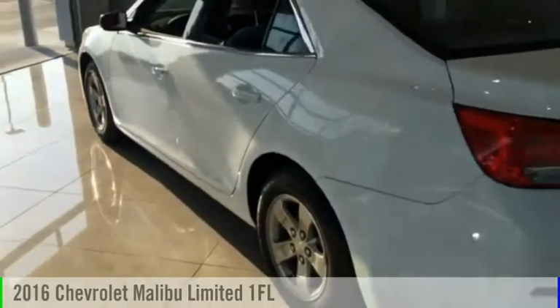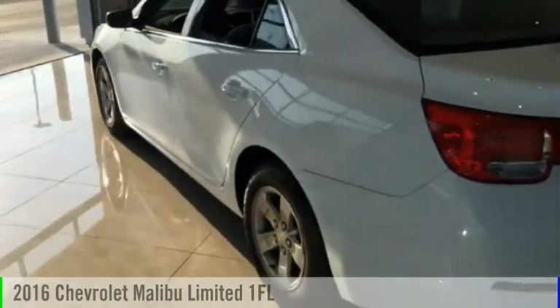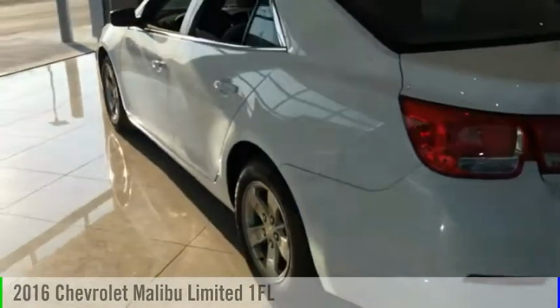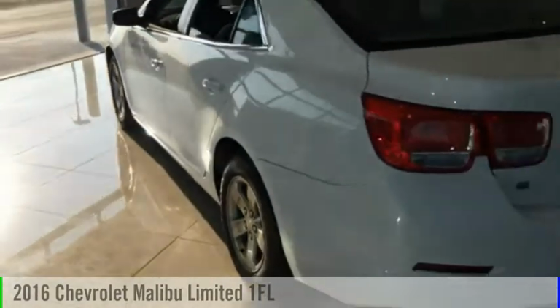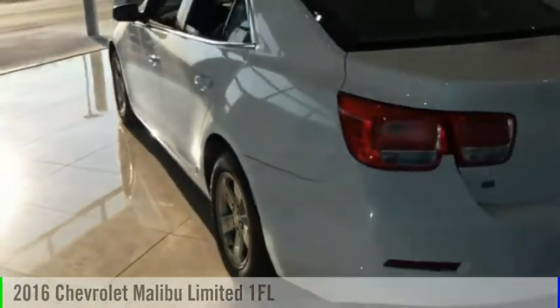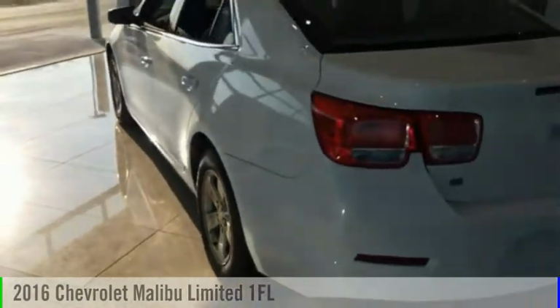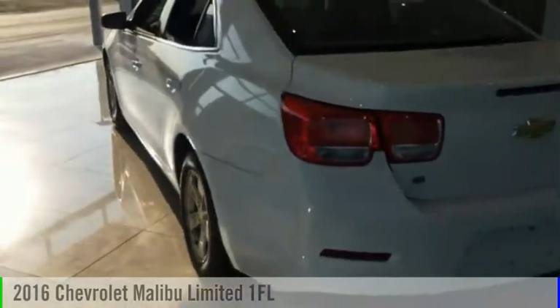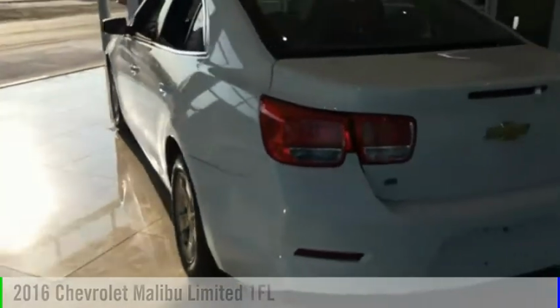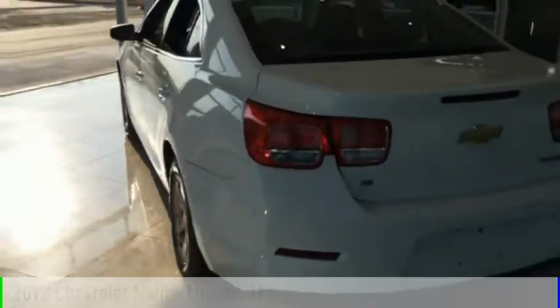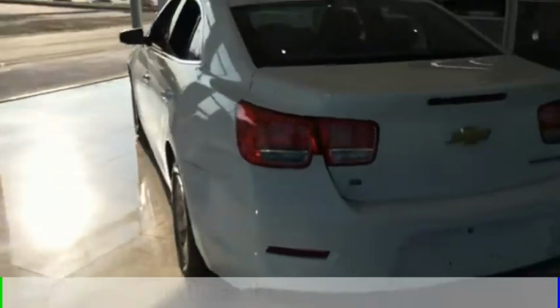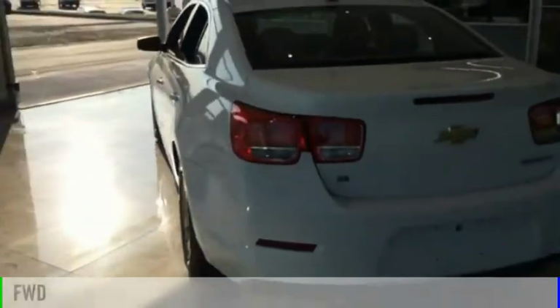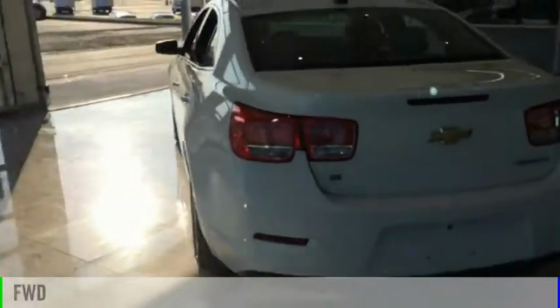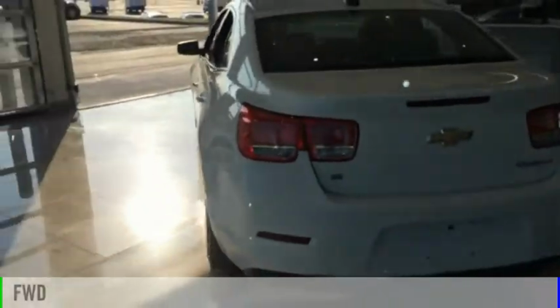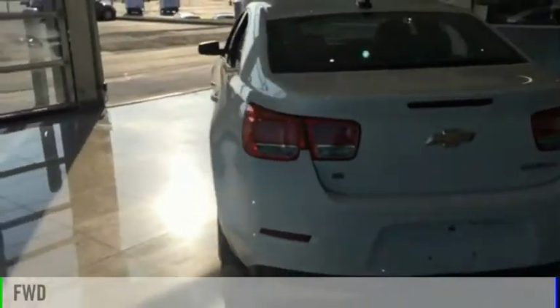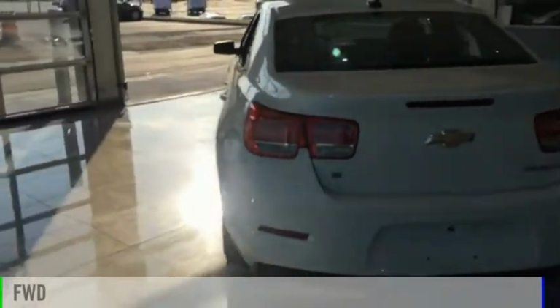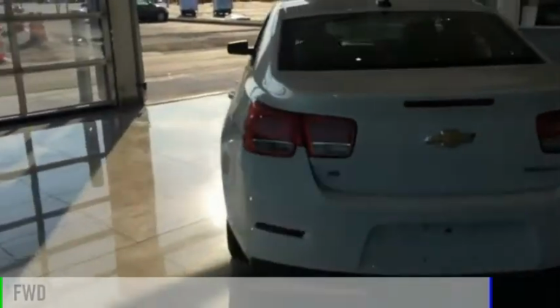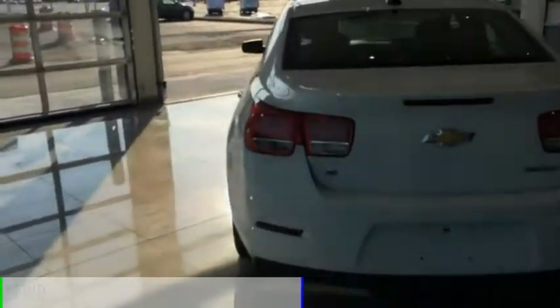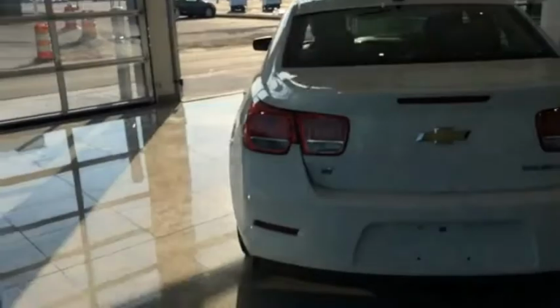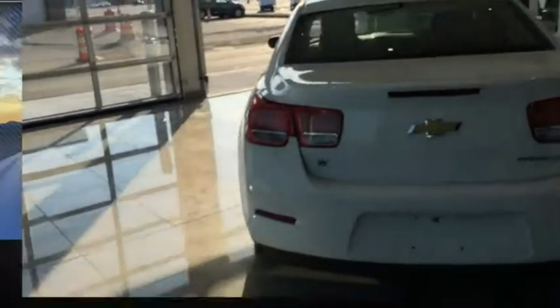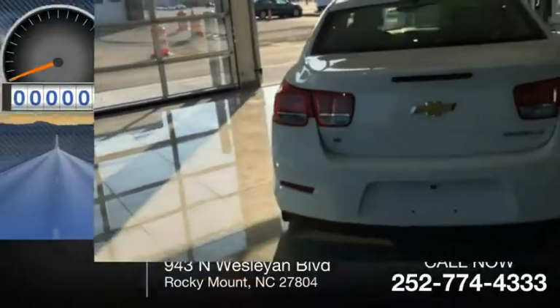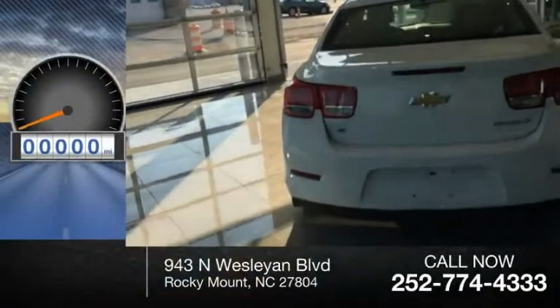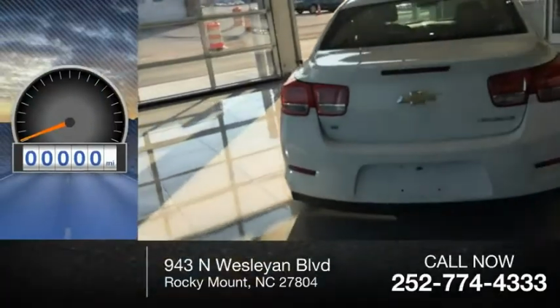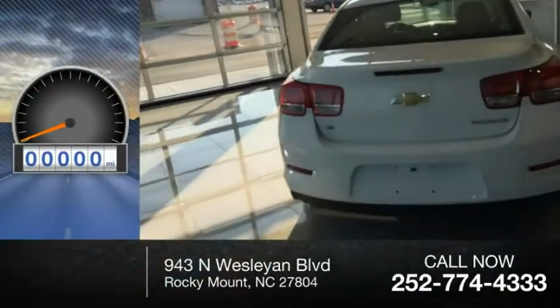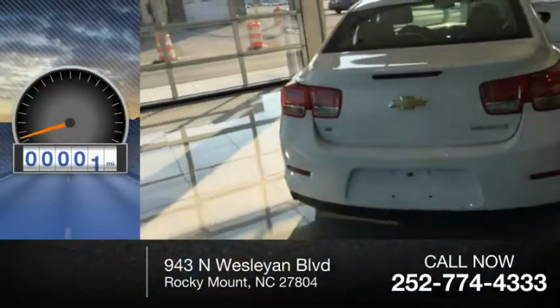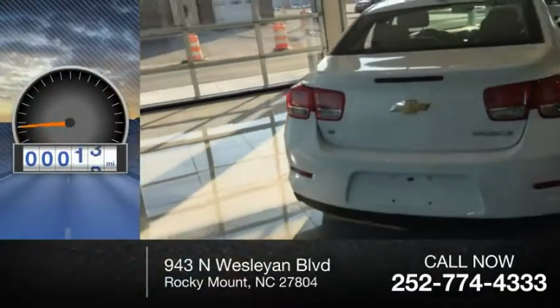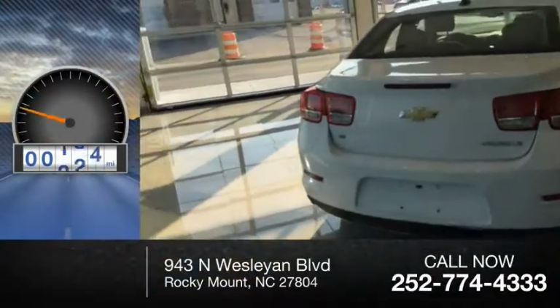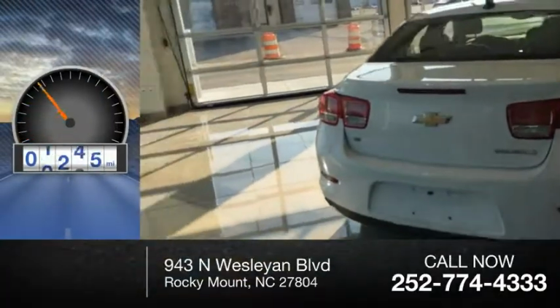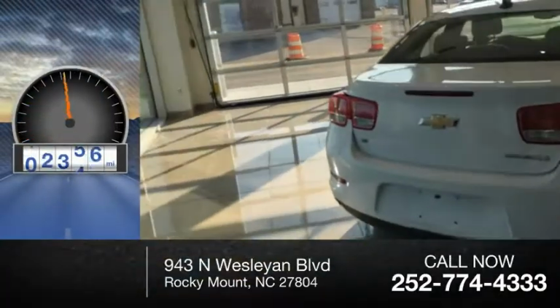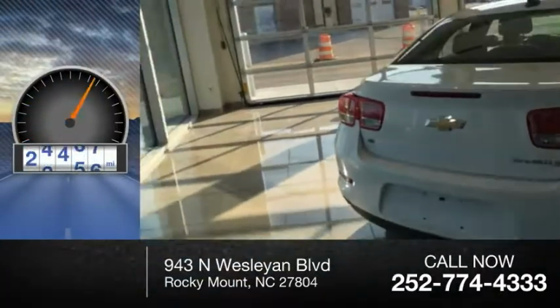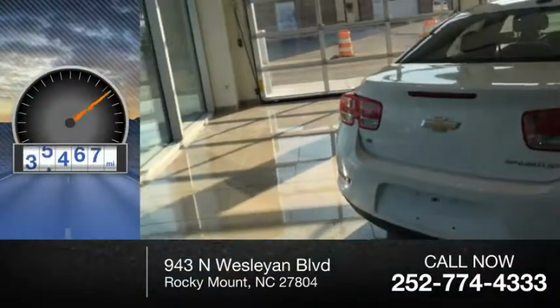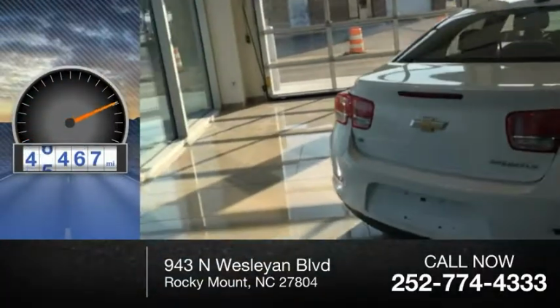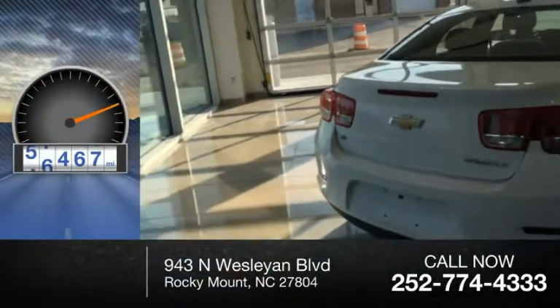This vehicle is powered by front-wheel drive and has less than 60,000 miles.